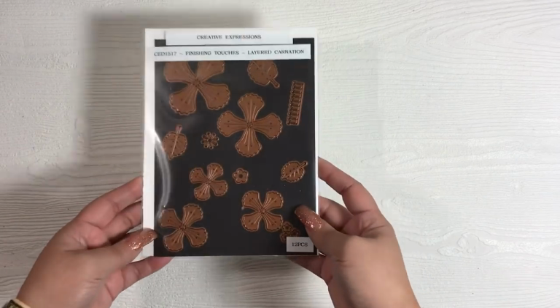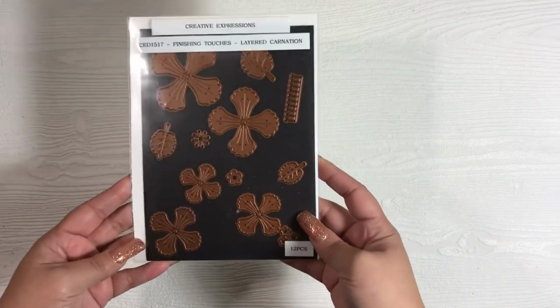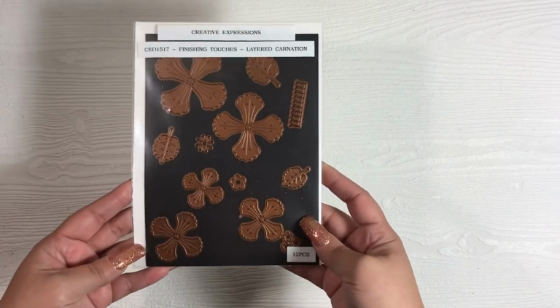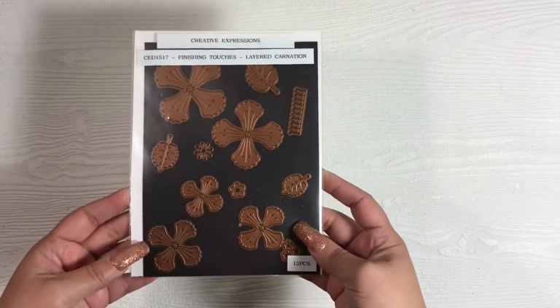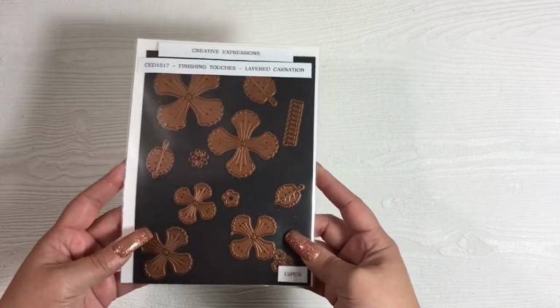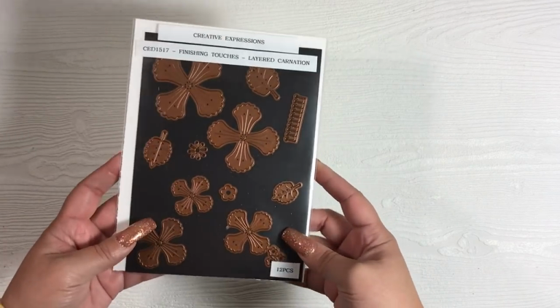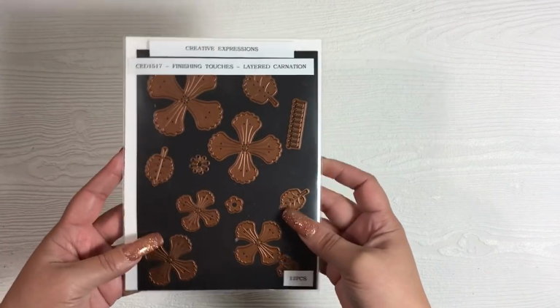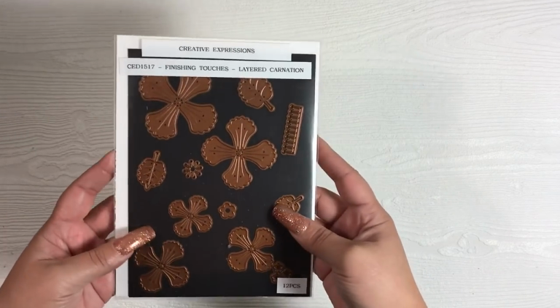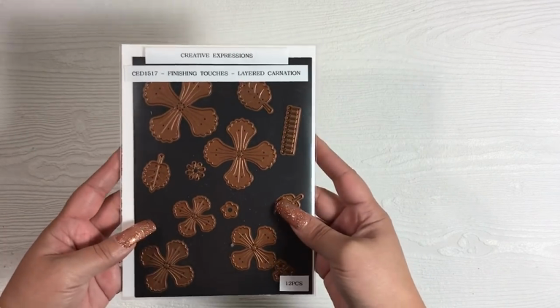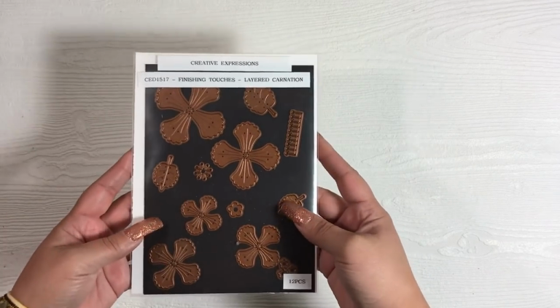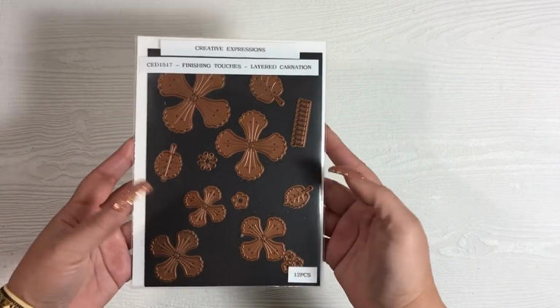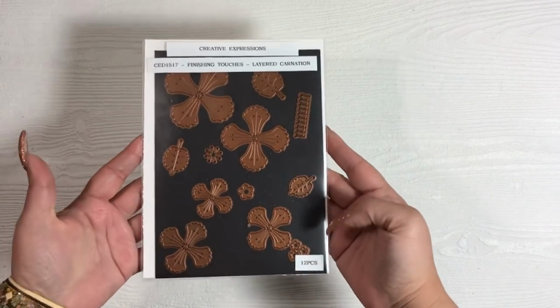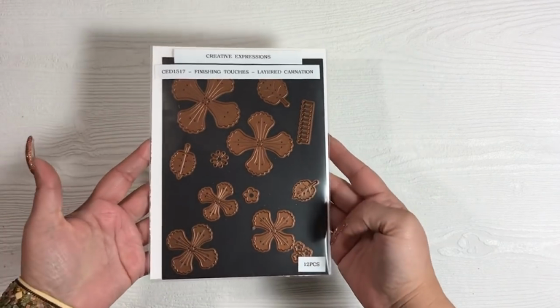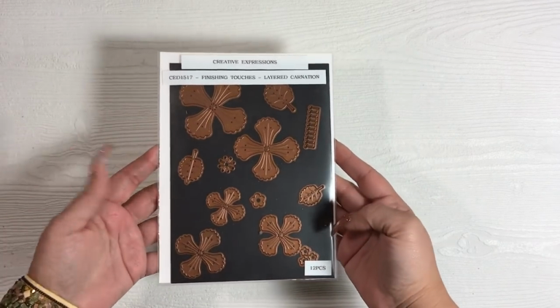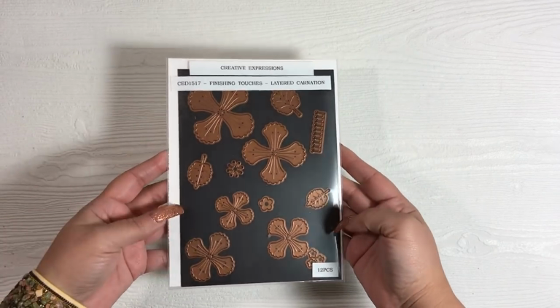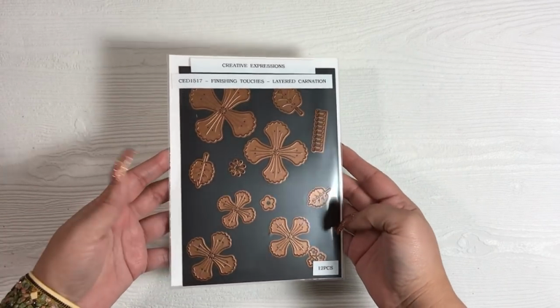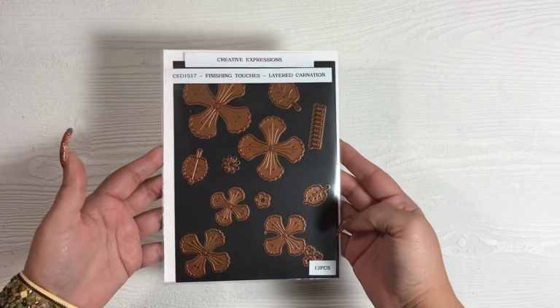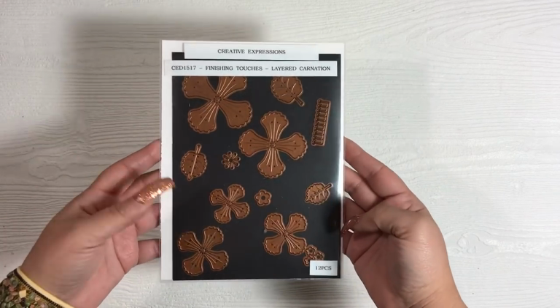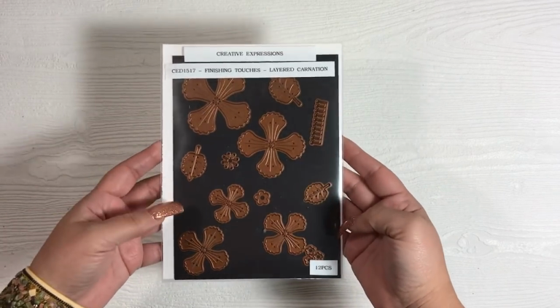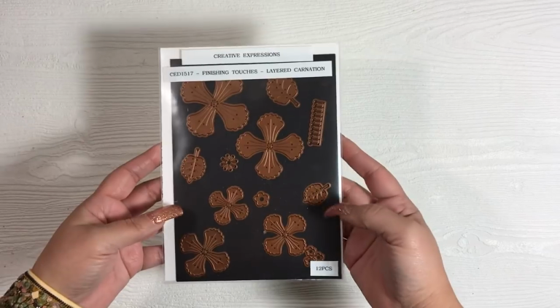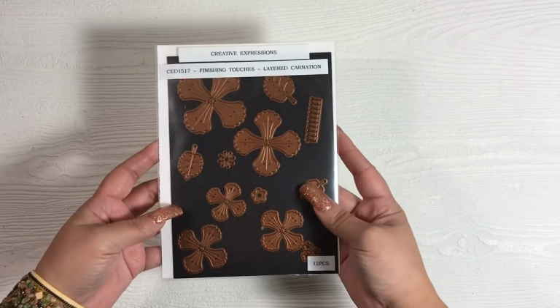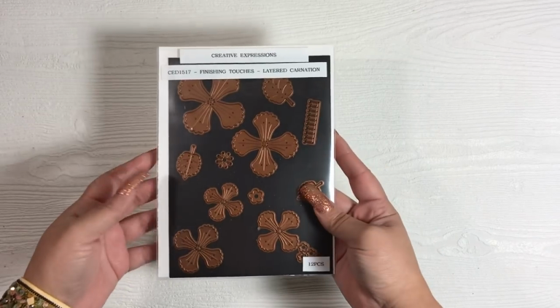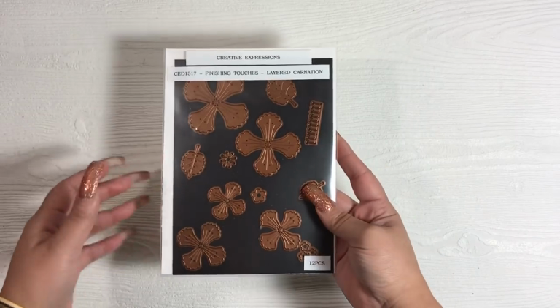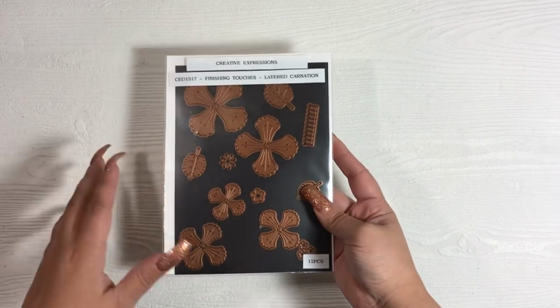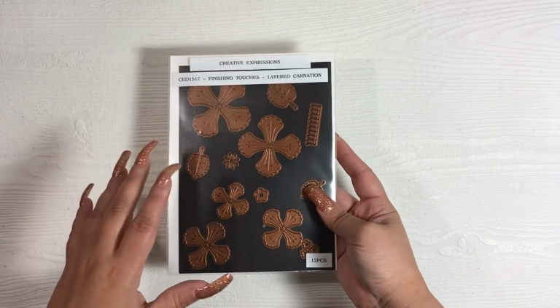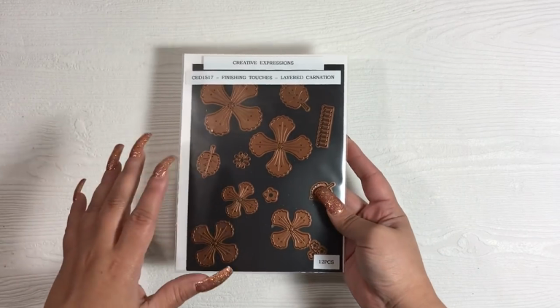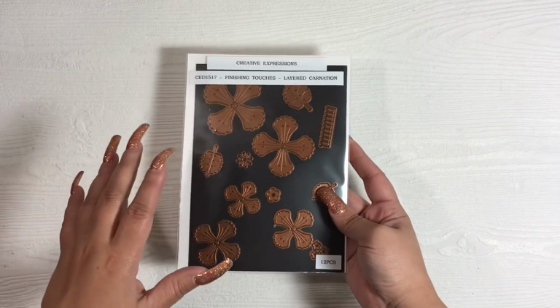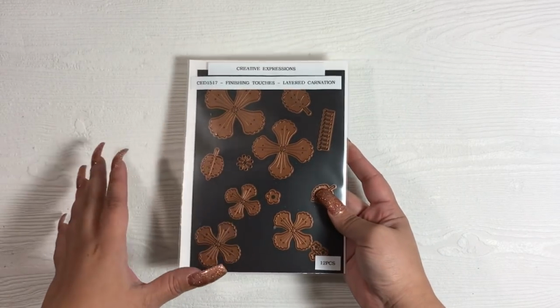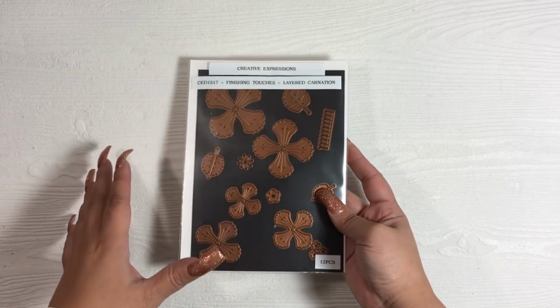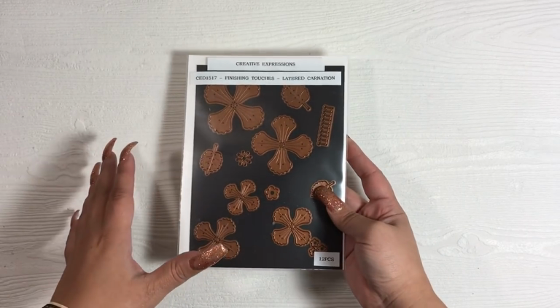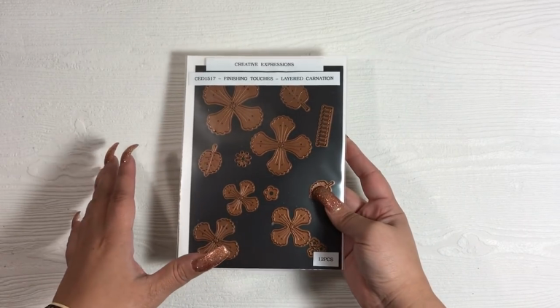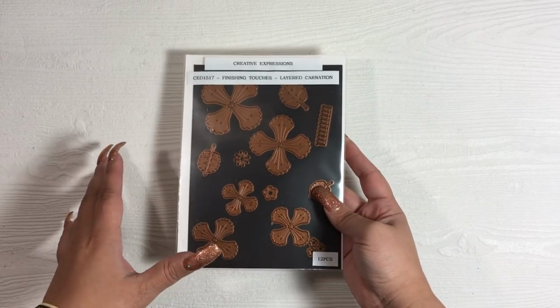Aside from die questions, flowers are probably my most requested items — either to show how I made them, show the dies, or talk about them. So I decided to do a little series. How frequently I'll do this I don't know, but I'll try to keep them relatively short. This is going to be the first flower in the flower feature series.